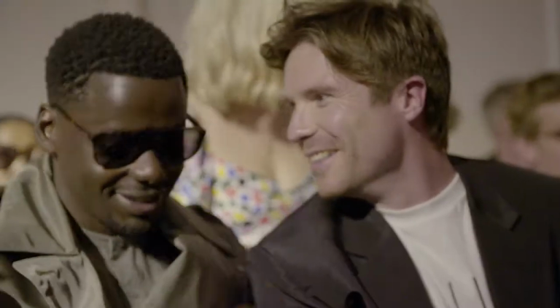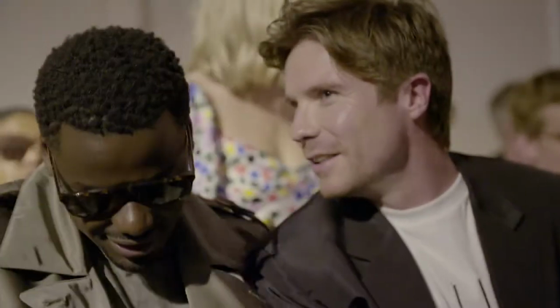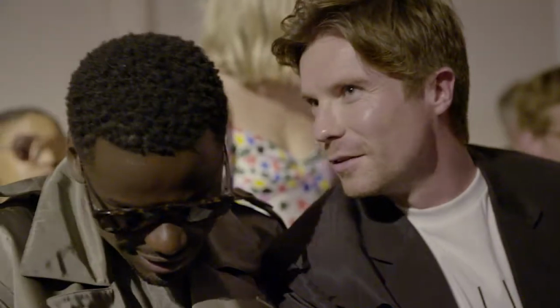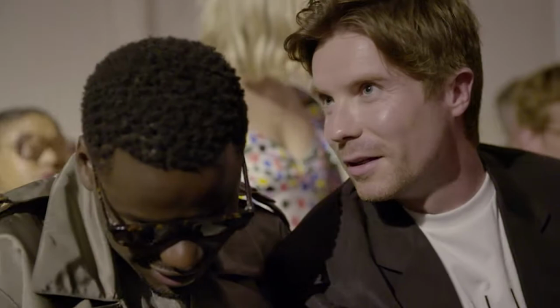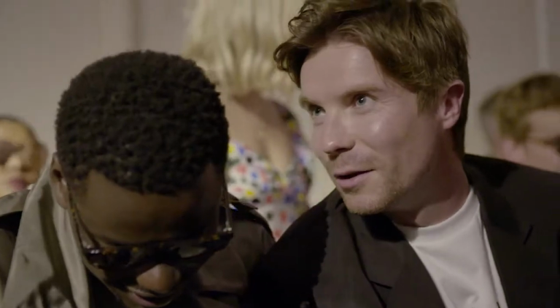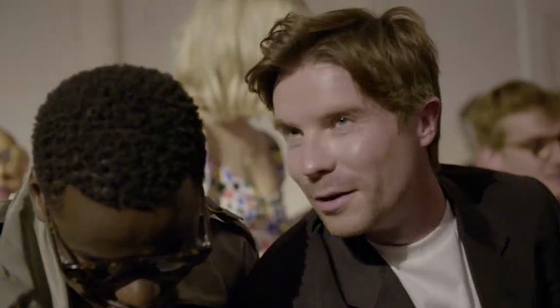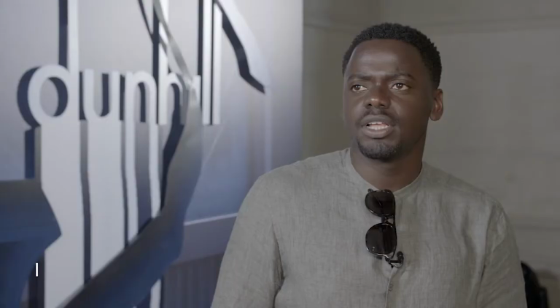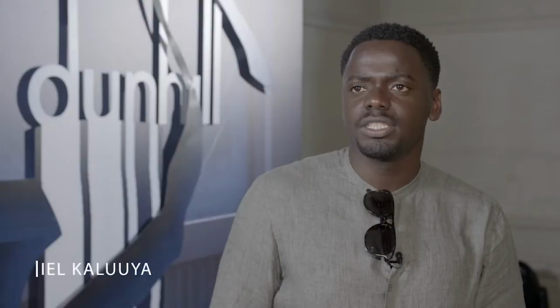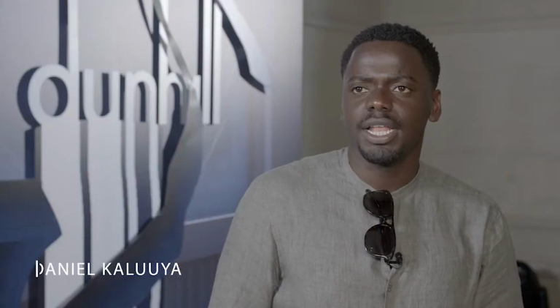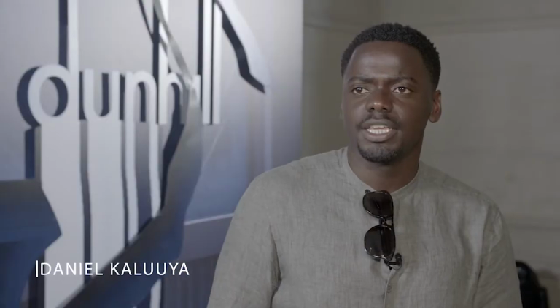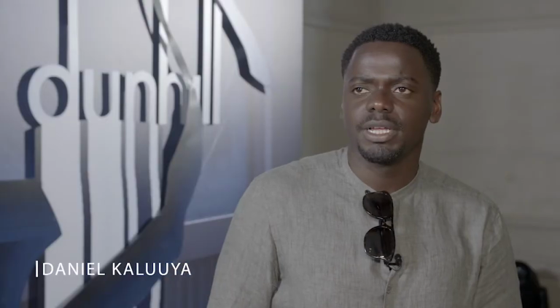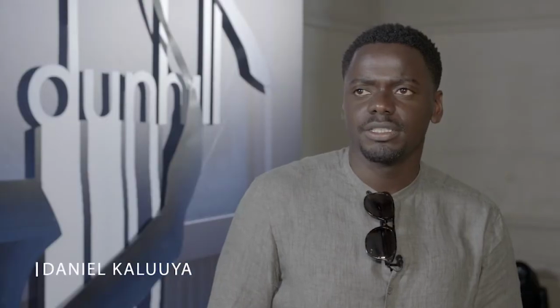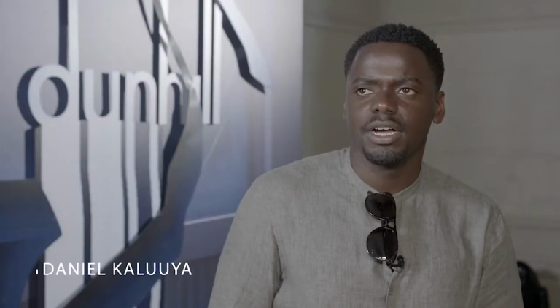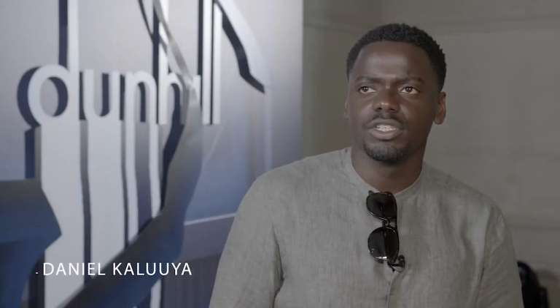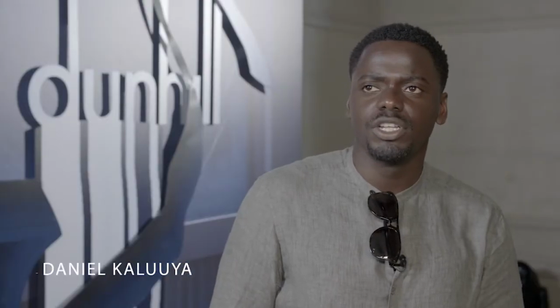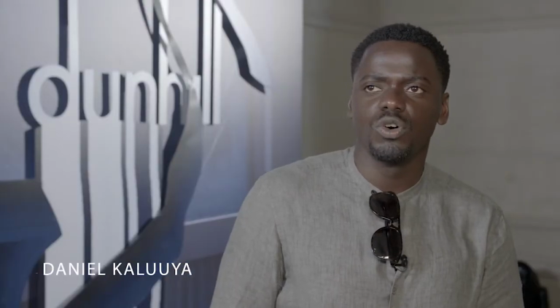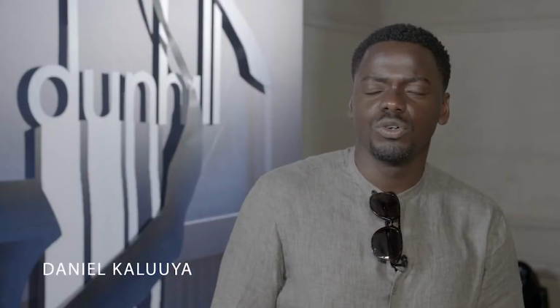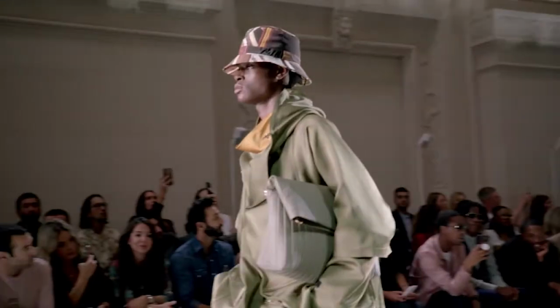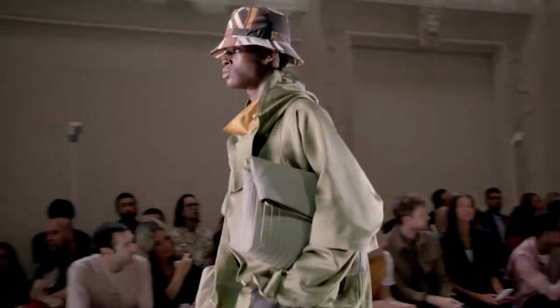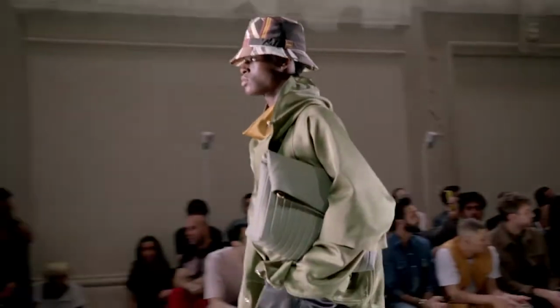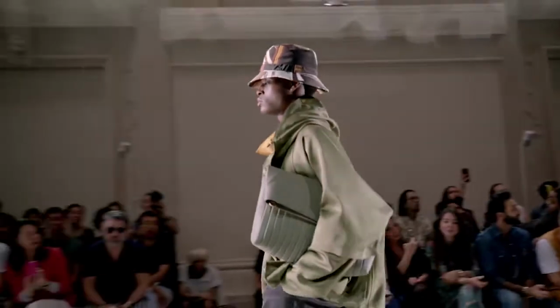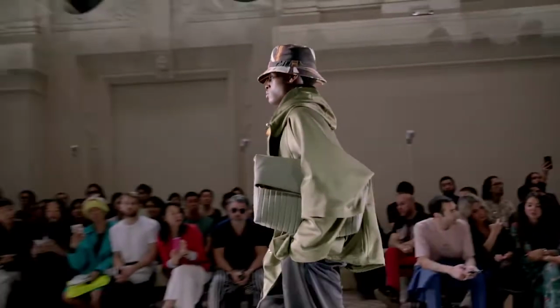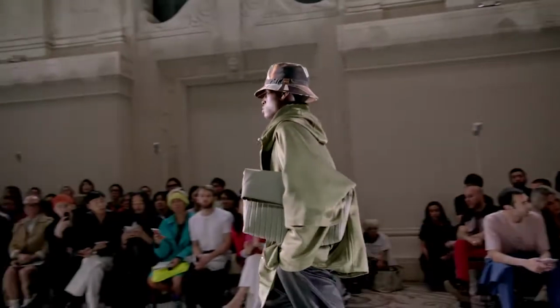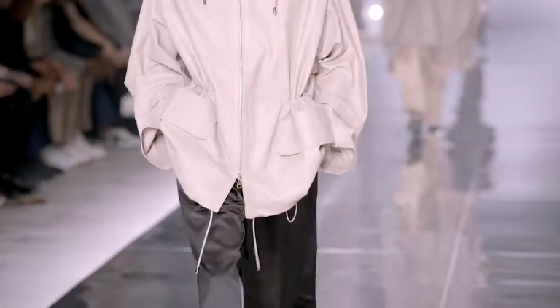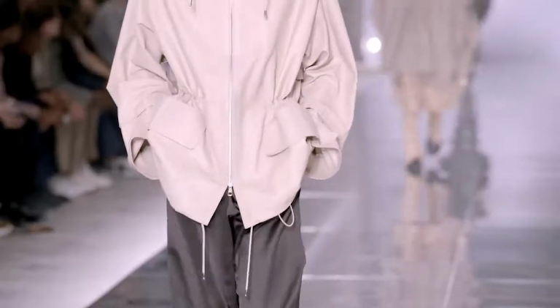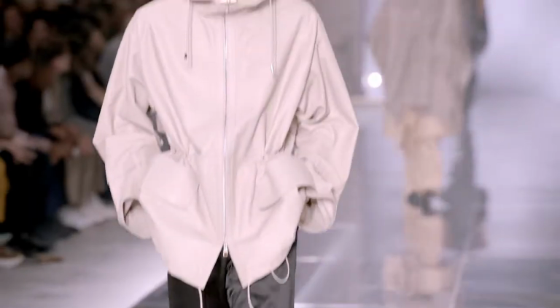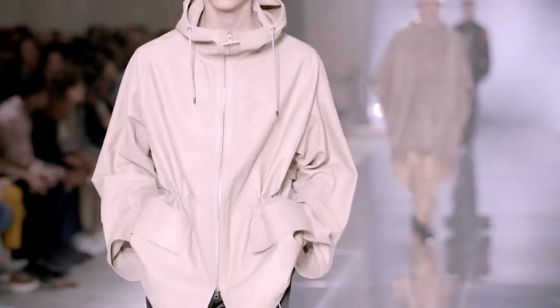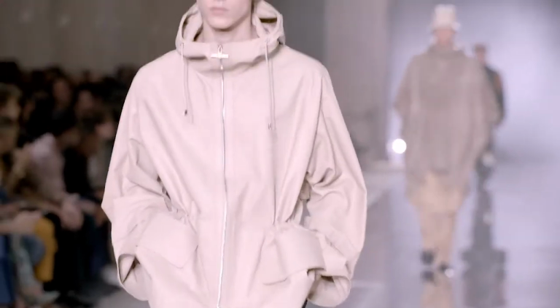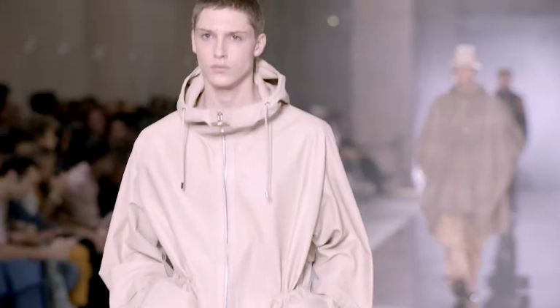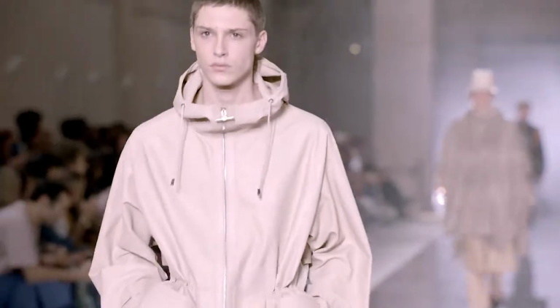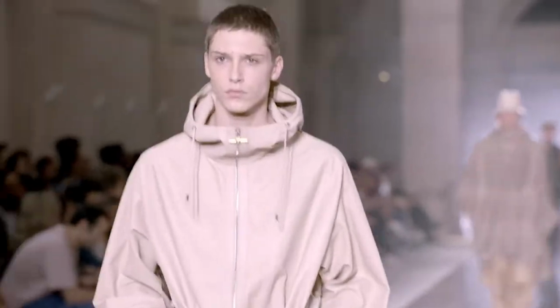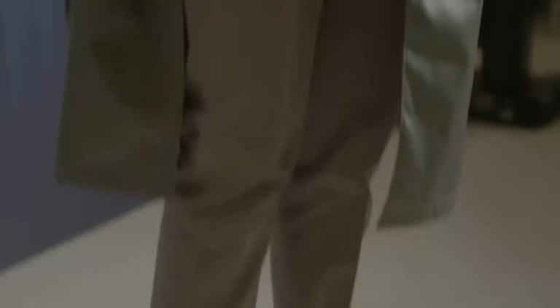My thoughts on Dunhill's new collection: I like it, man. I think it's really cool. I like the bucket hats, and then there's a white hoodie that was cold. I think it's cold.